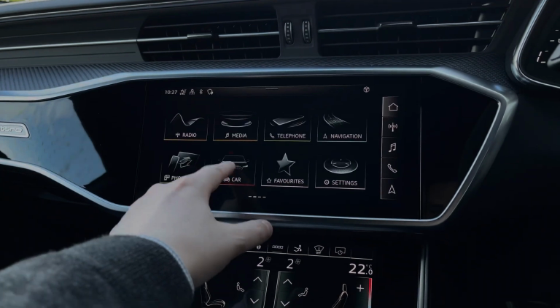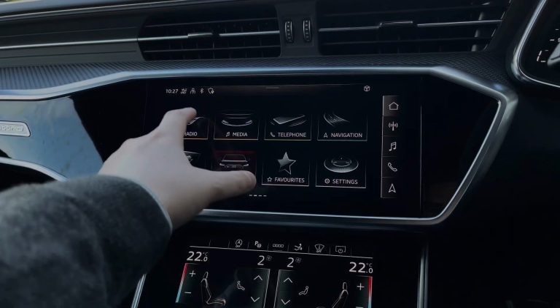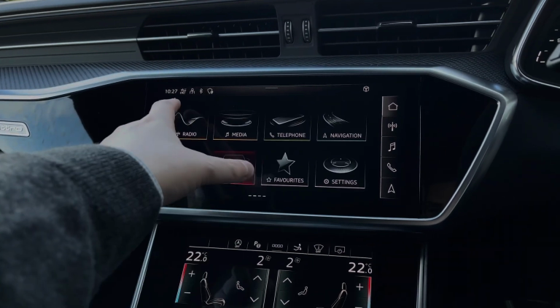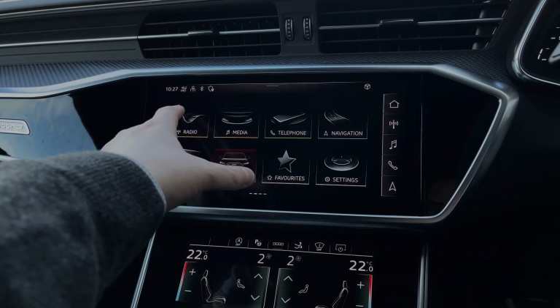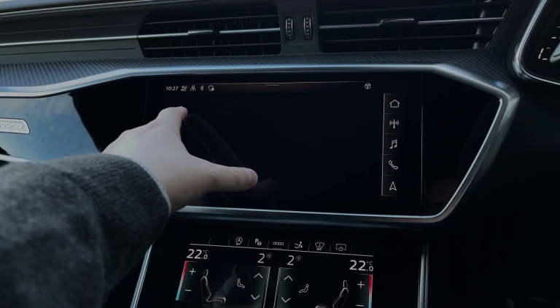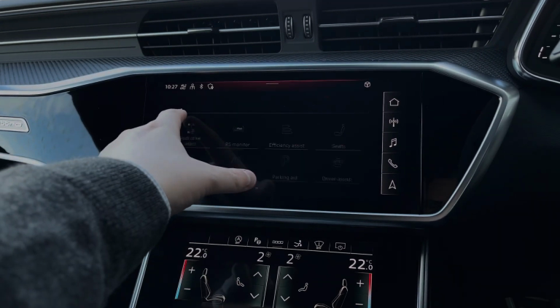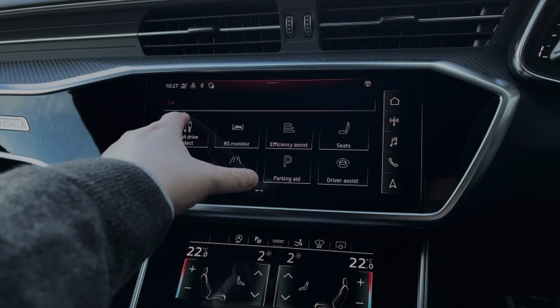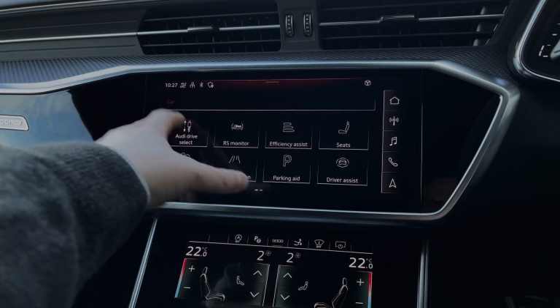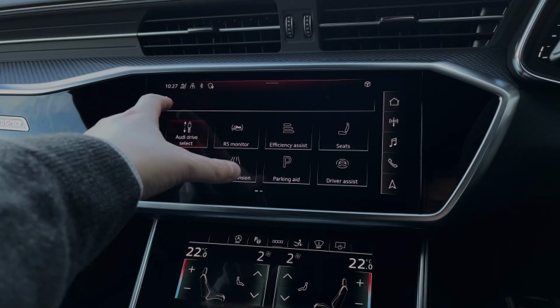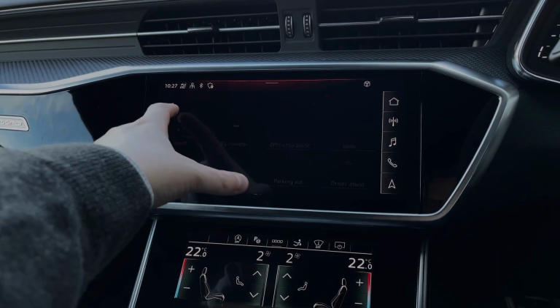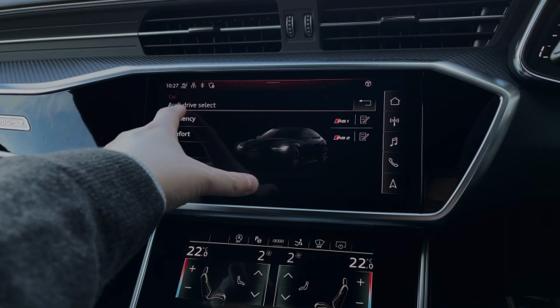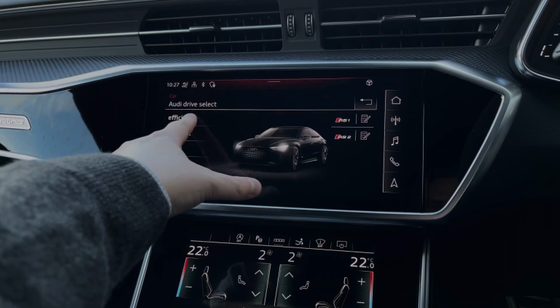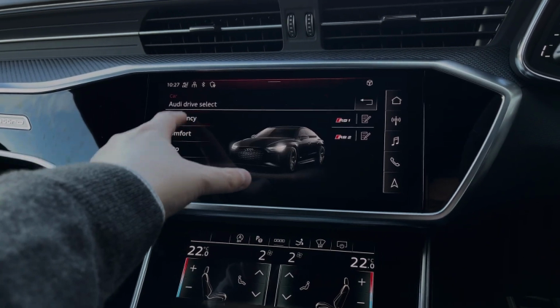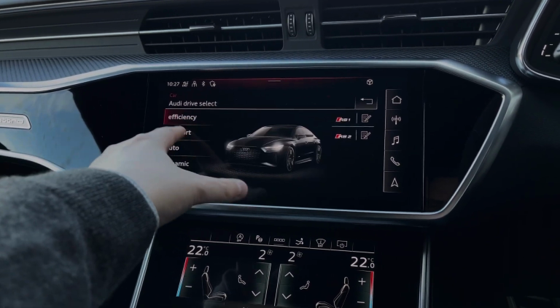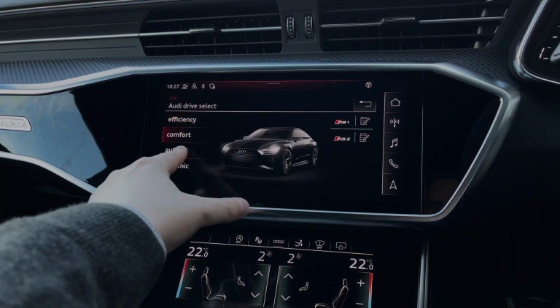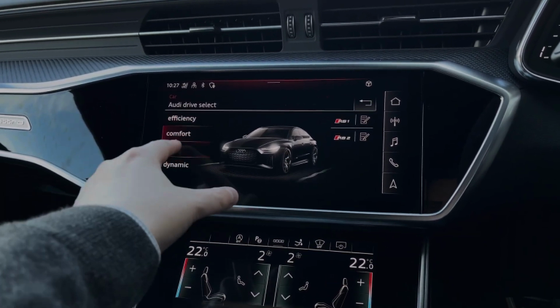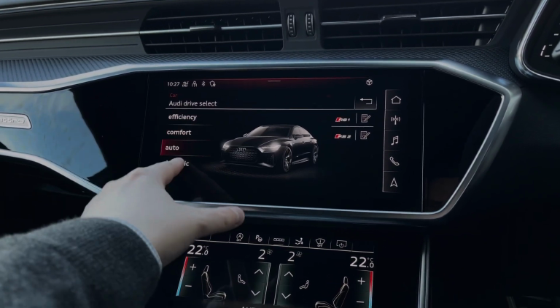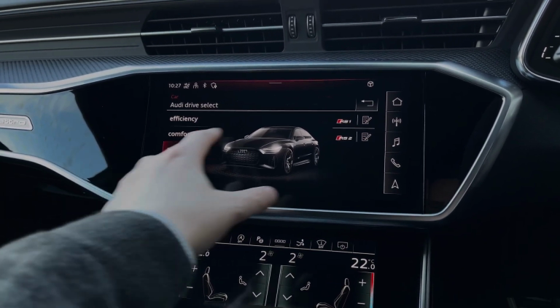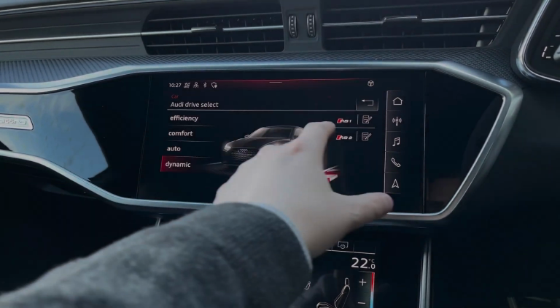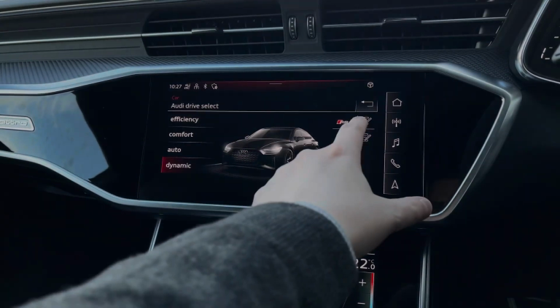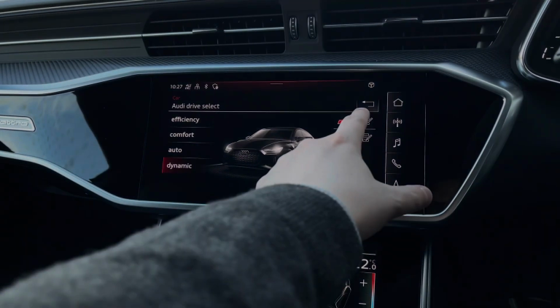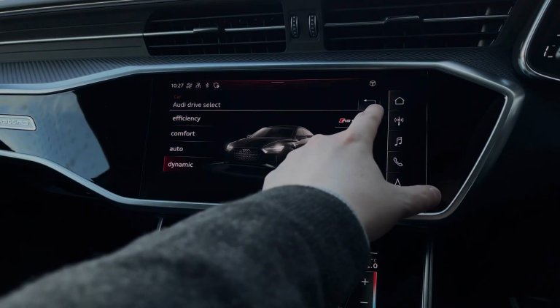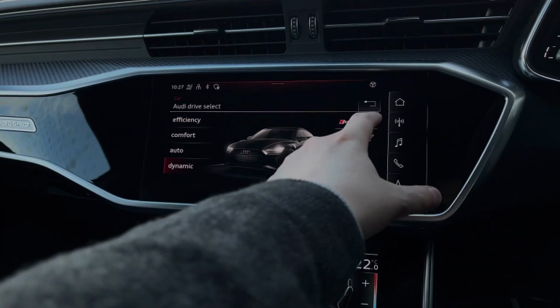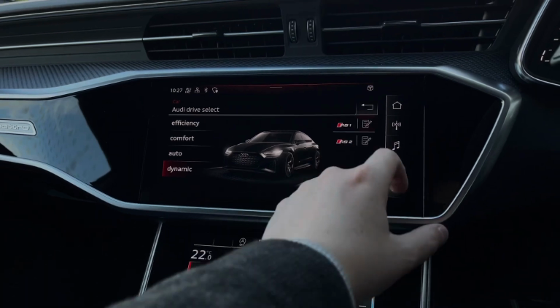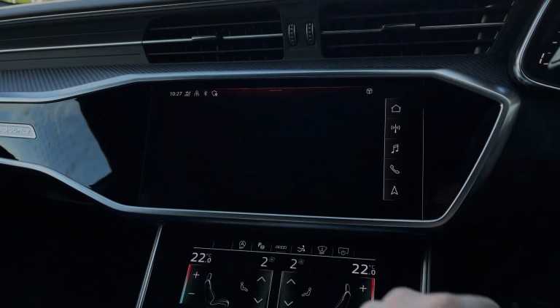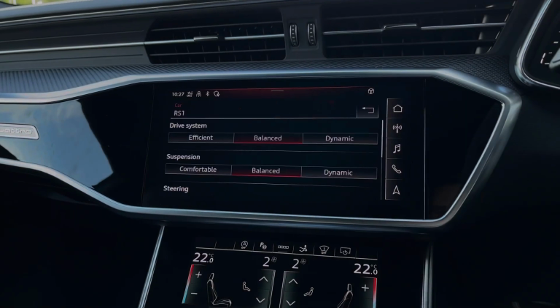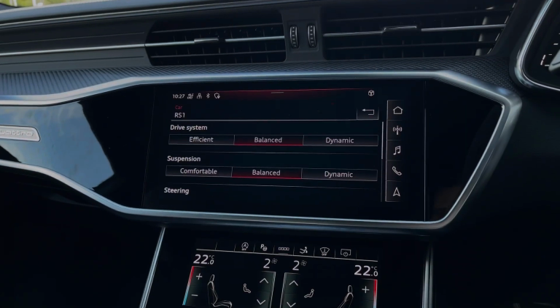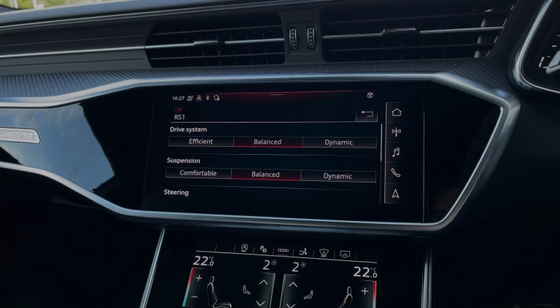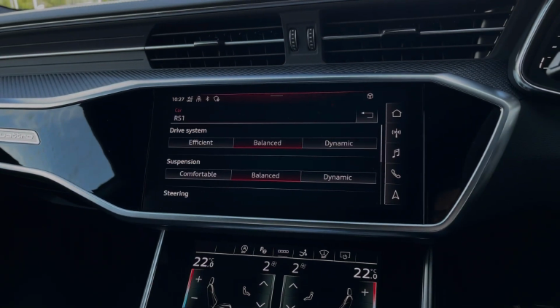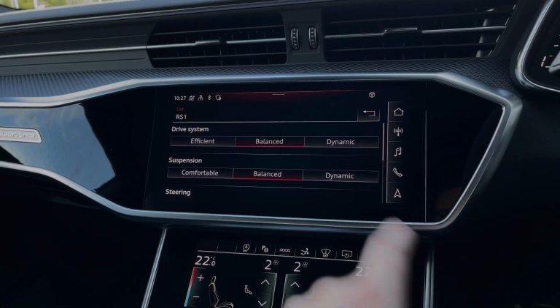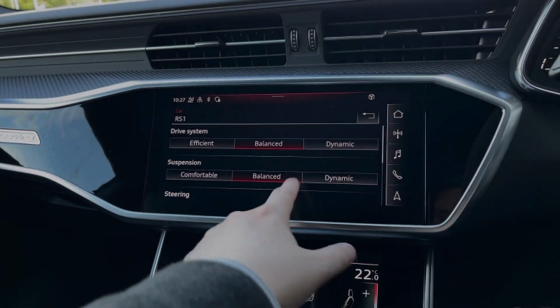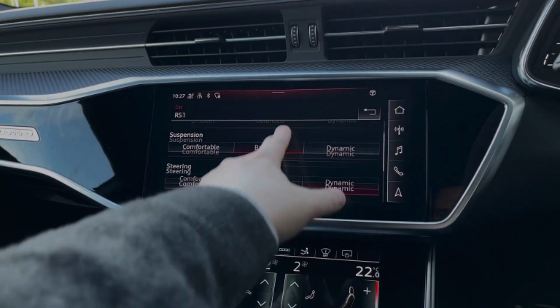Coming into the vehicle's menu, we have the Audi drive select system with a range of different driving styles to choose from, as well as the two customisable RS driving modes.